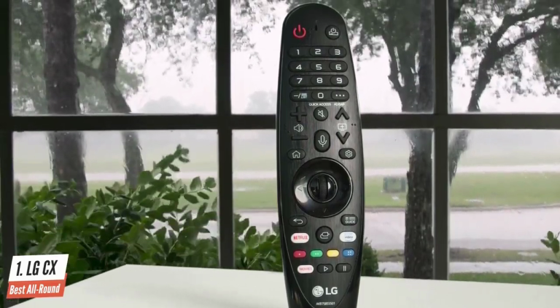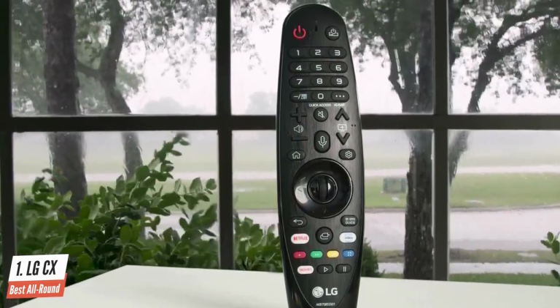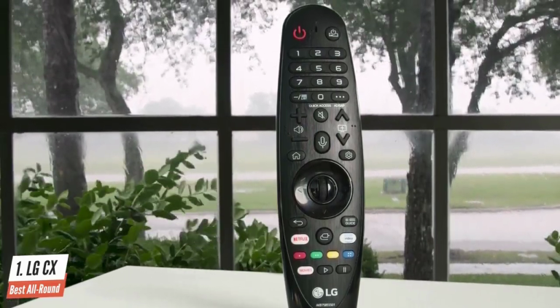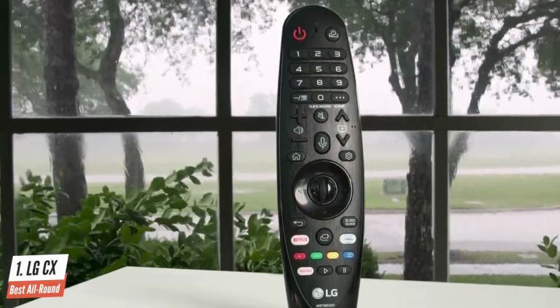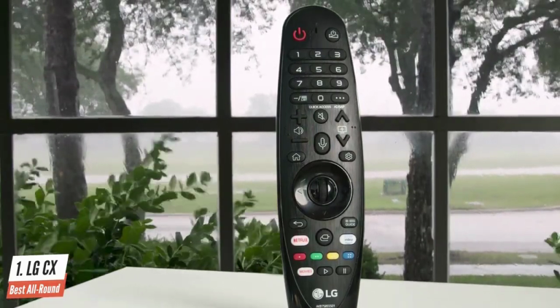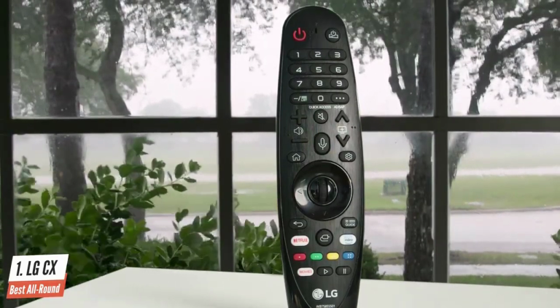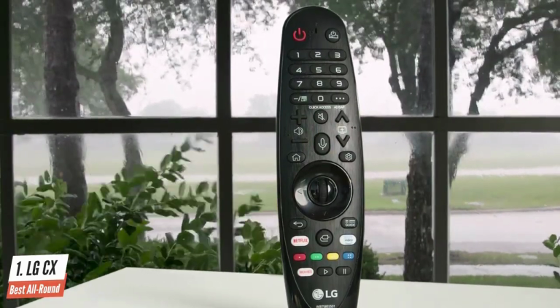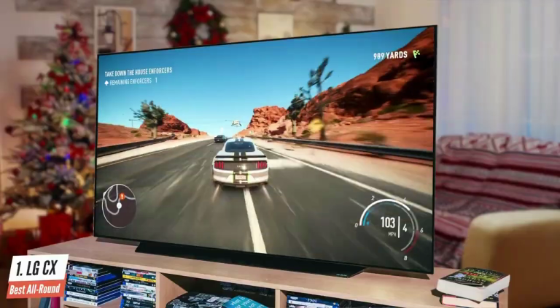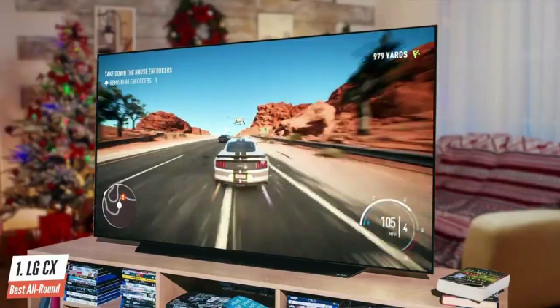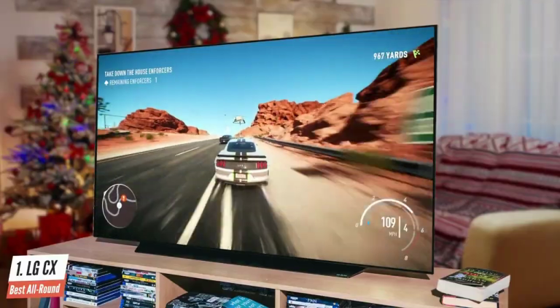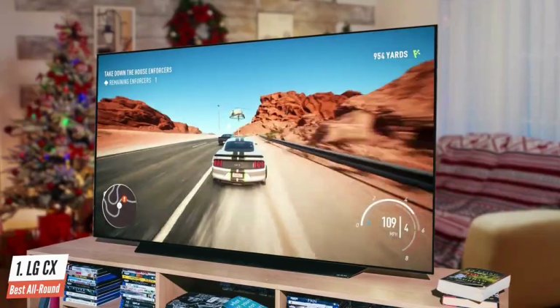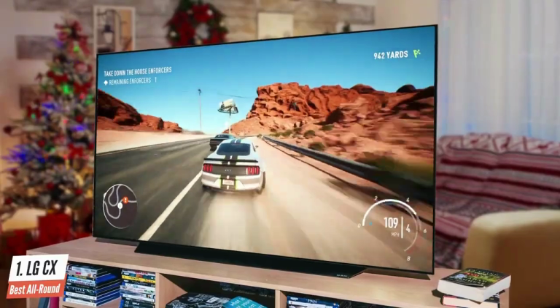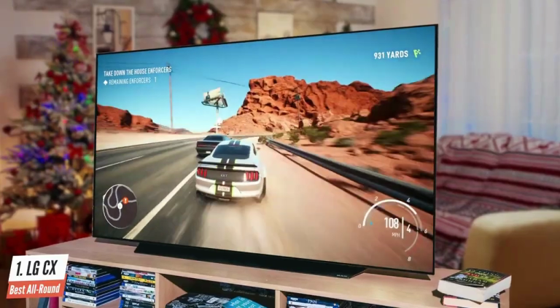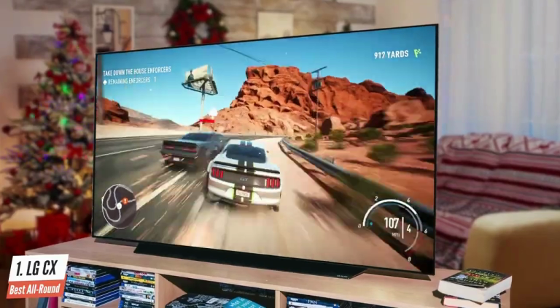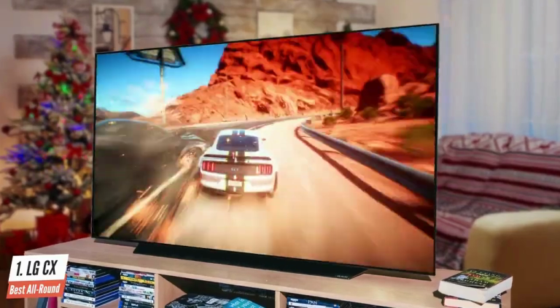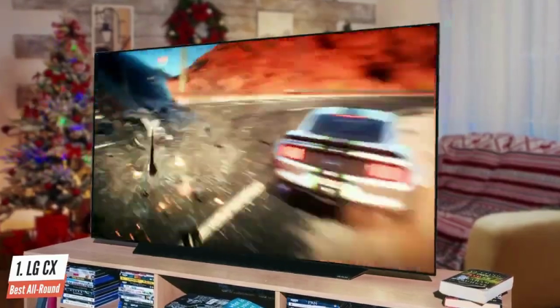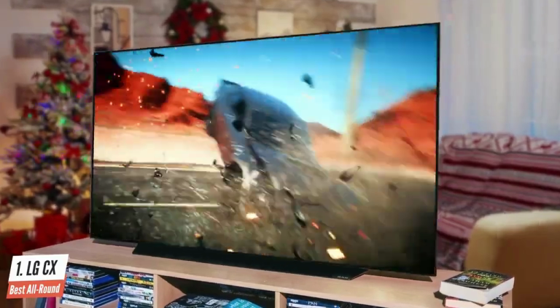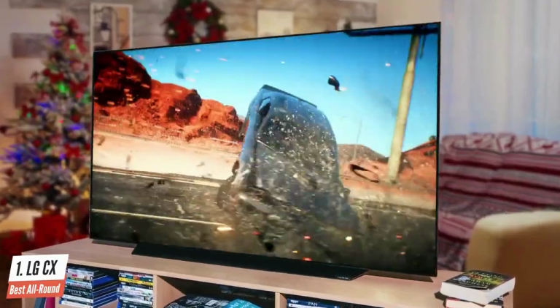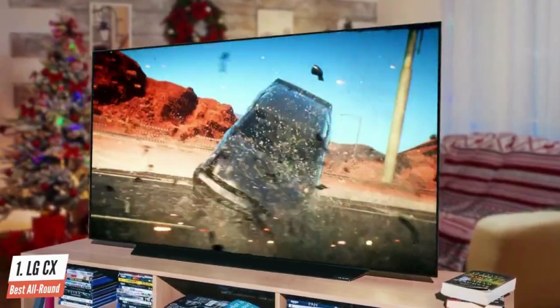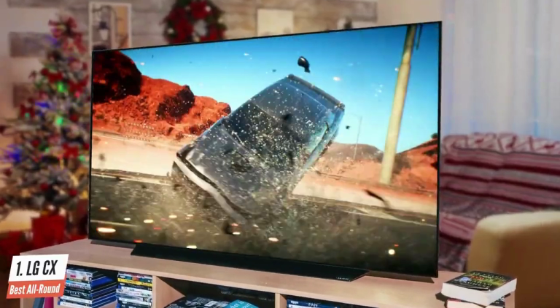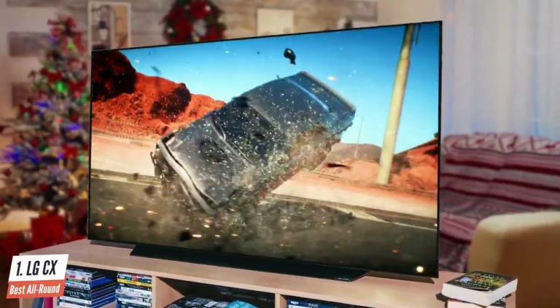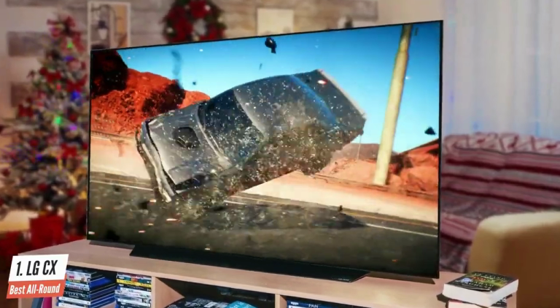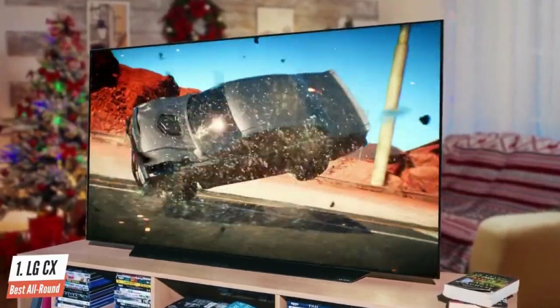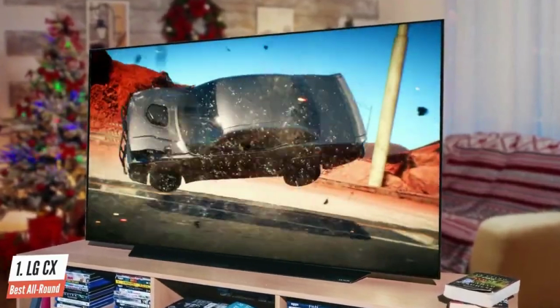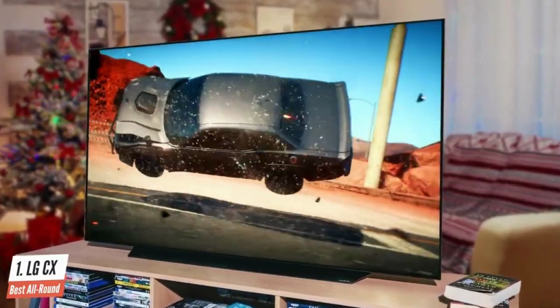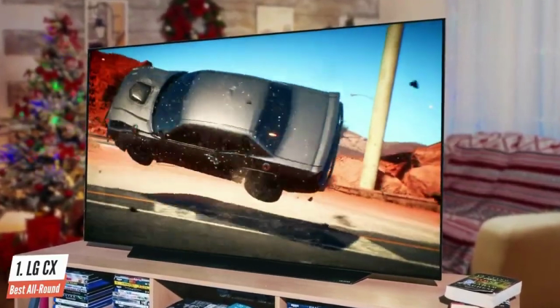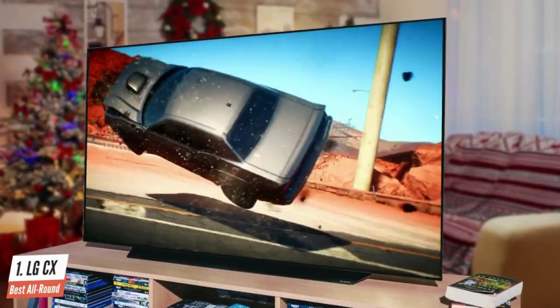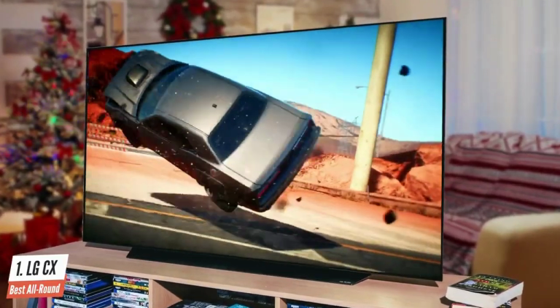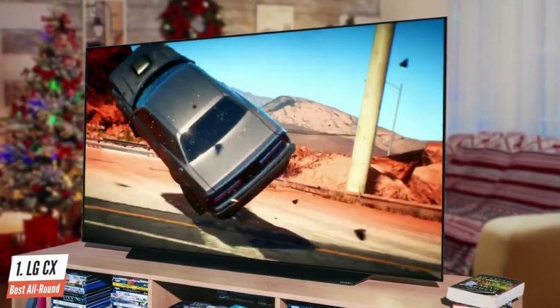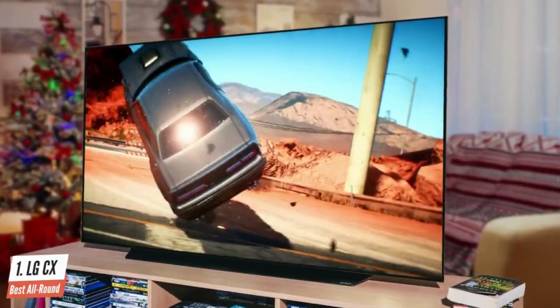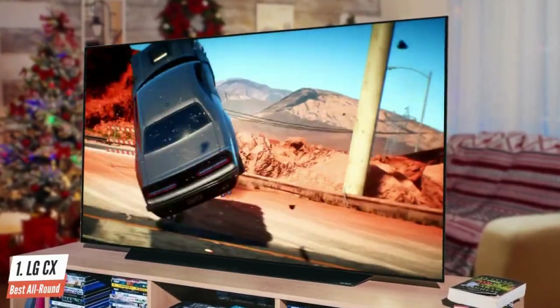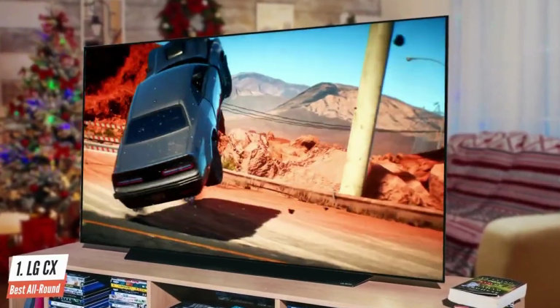The addition of improved sound and some of the best smart TV features, including voice control, just make this package all the more appealing.